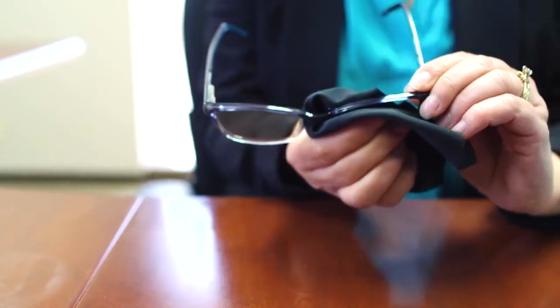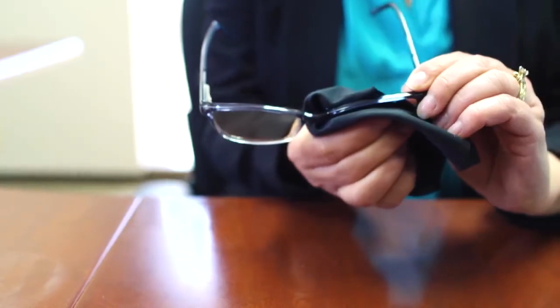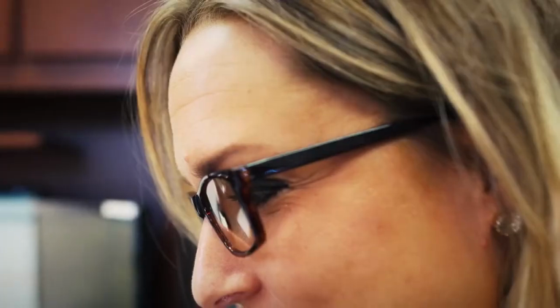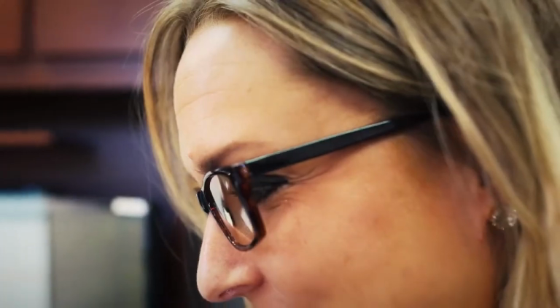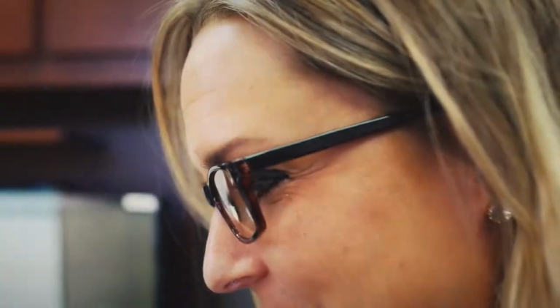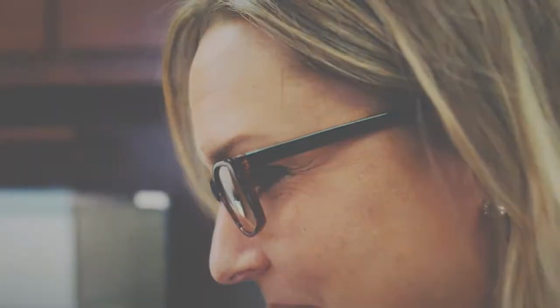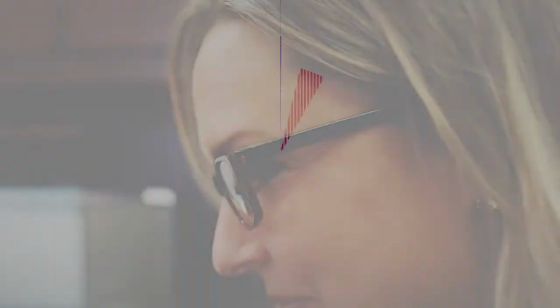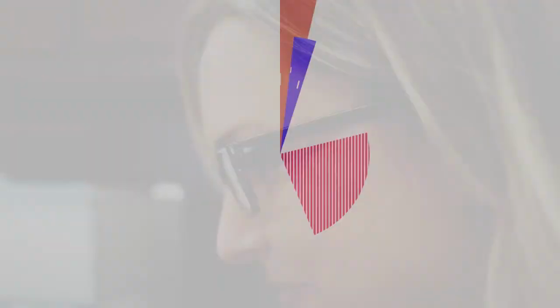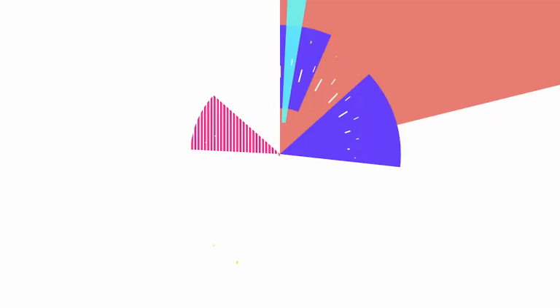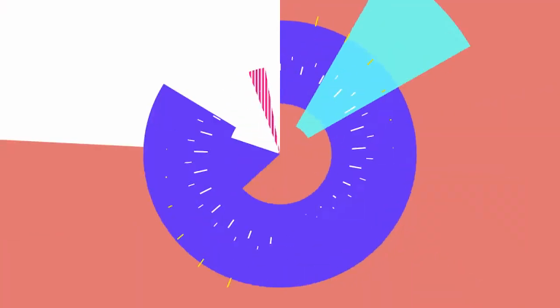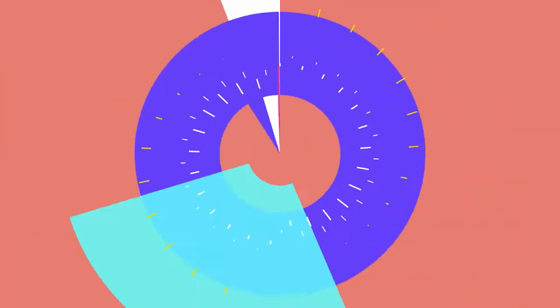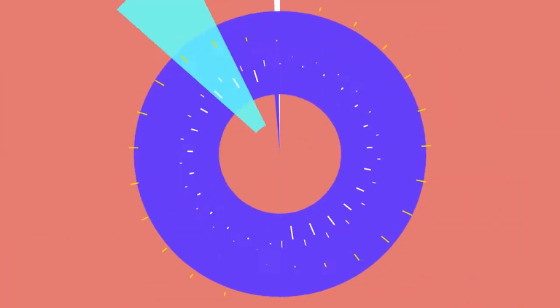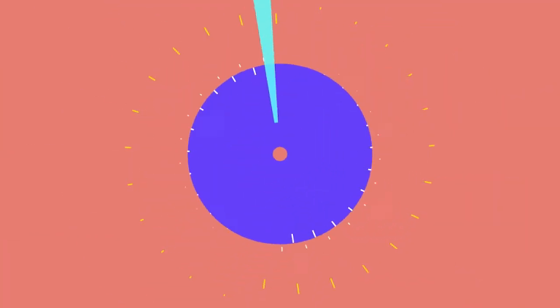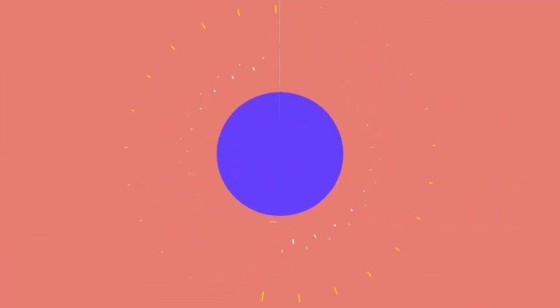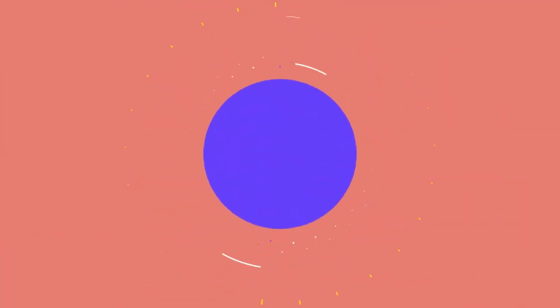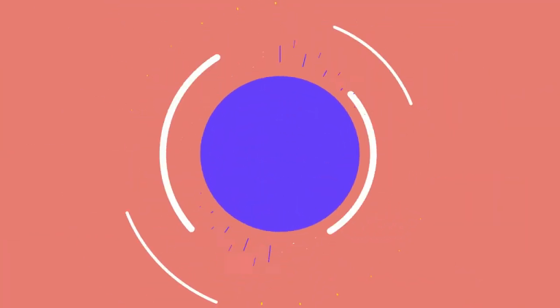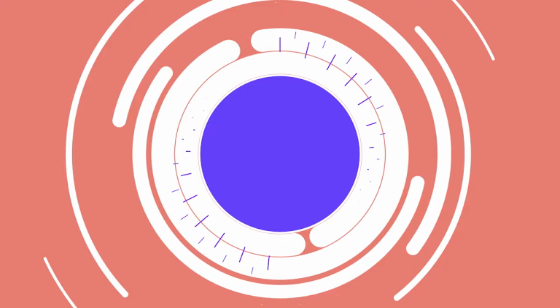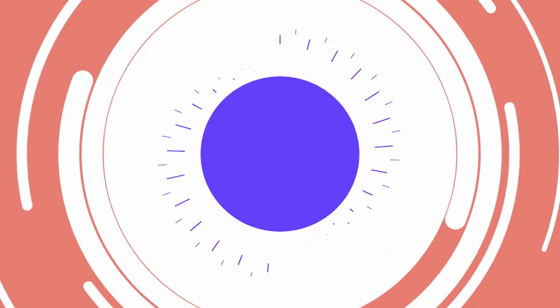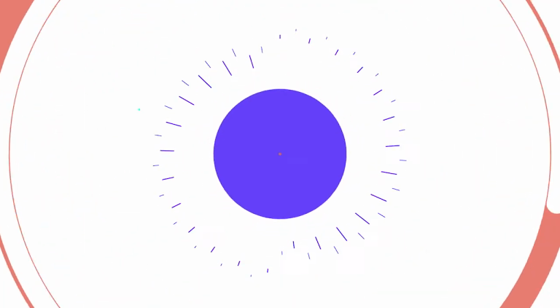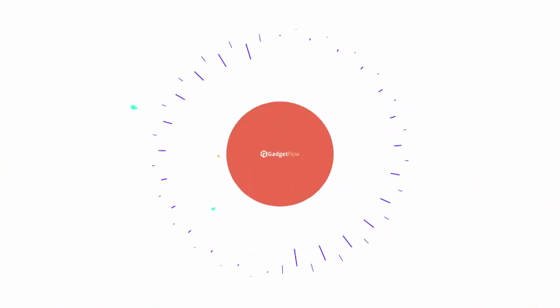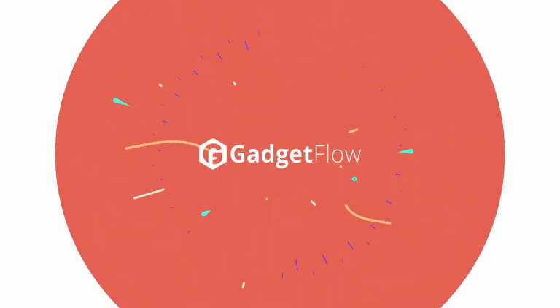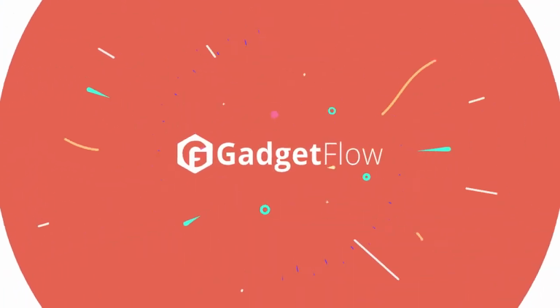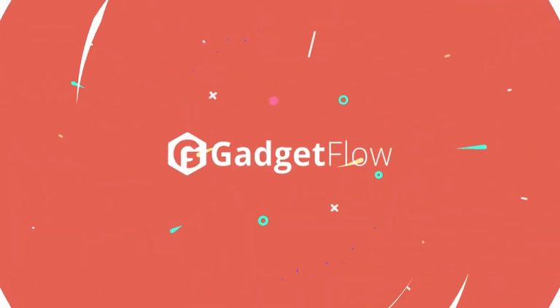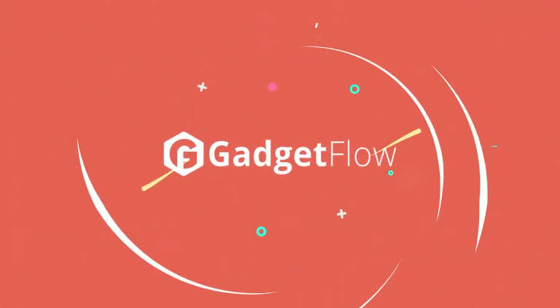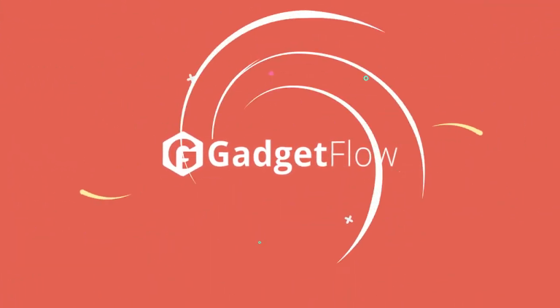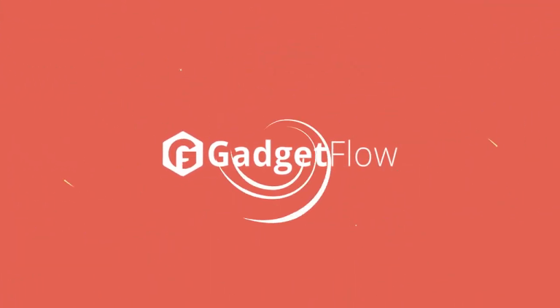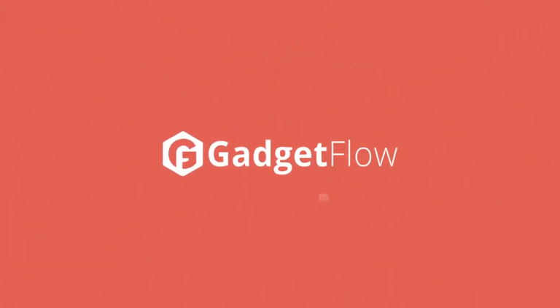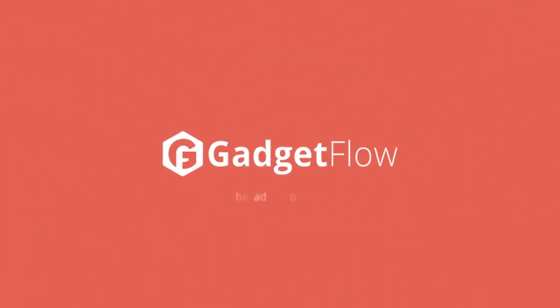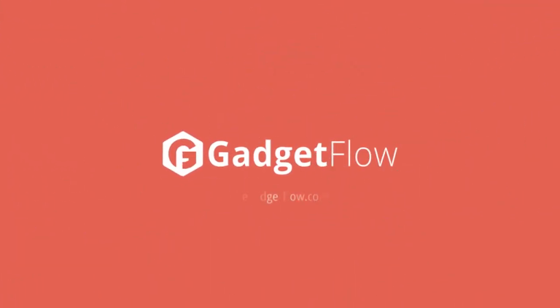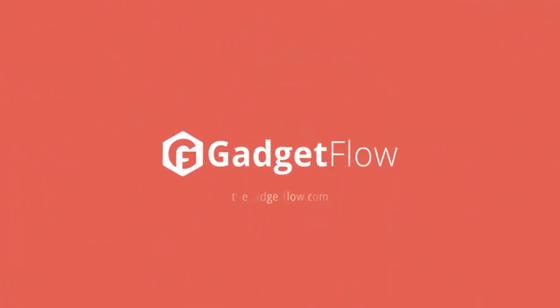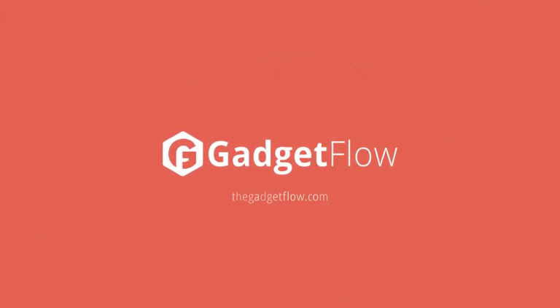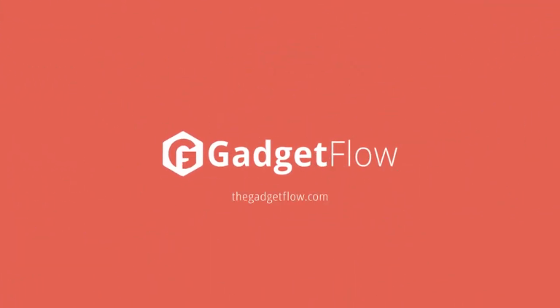With 11 different styles, you can find the perfect pair of glasses for you. Learn more about the Pupil Box at thegadgetflow.com.